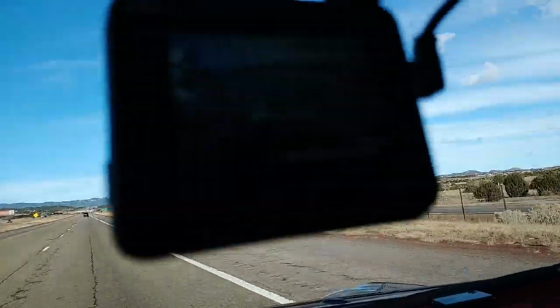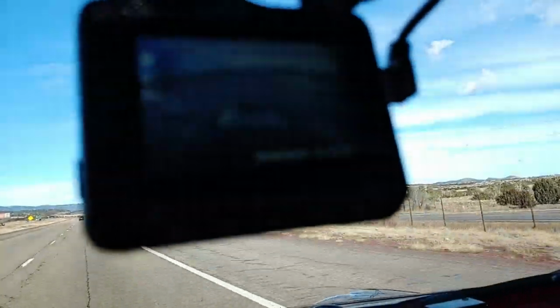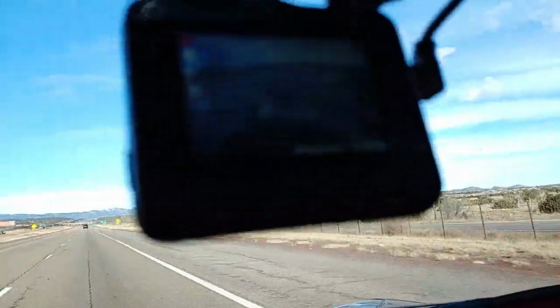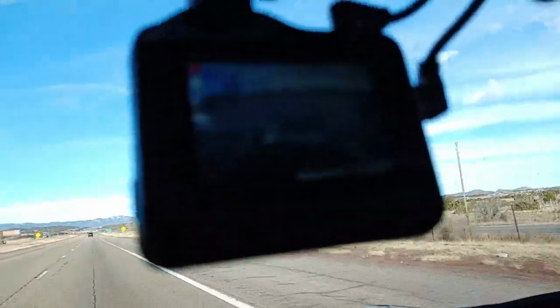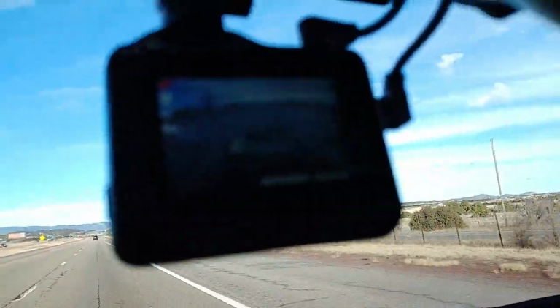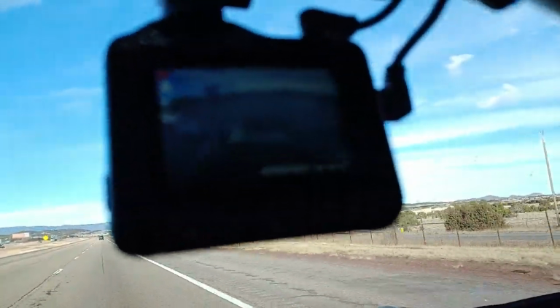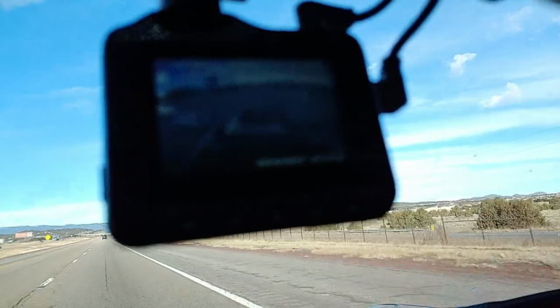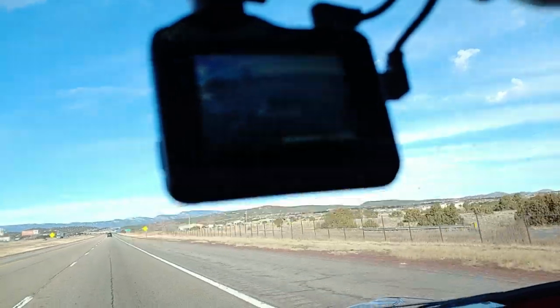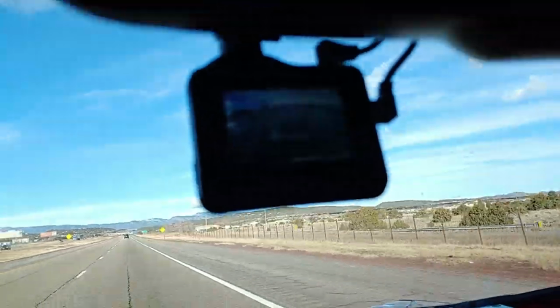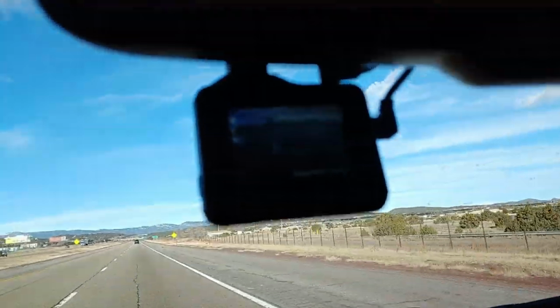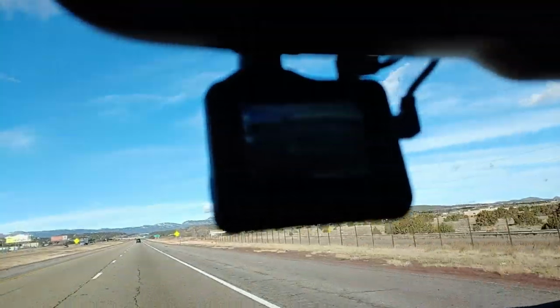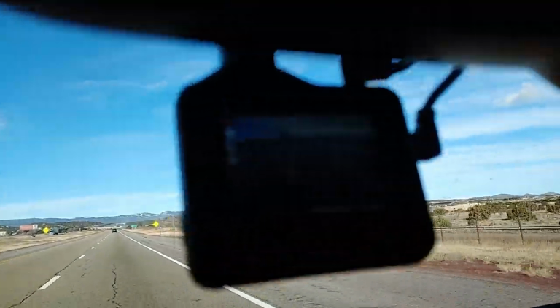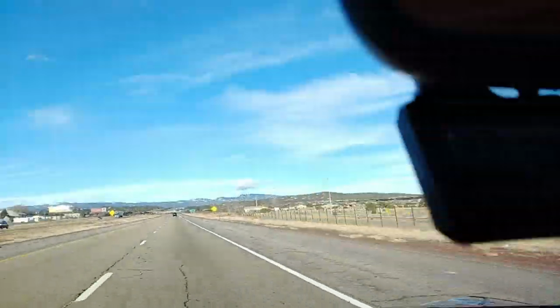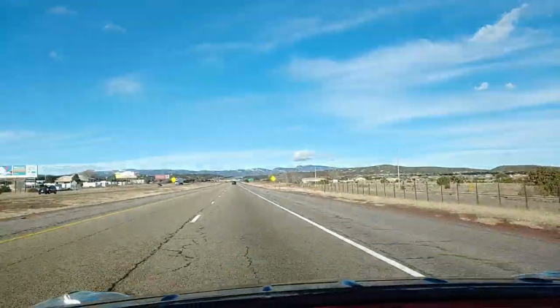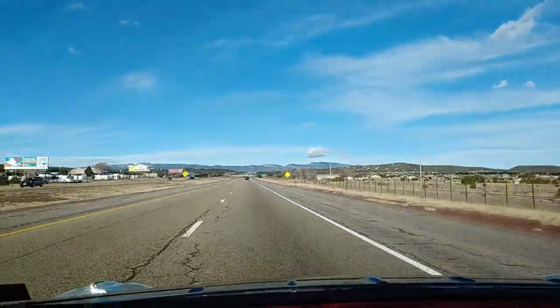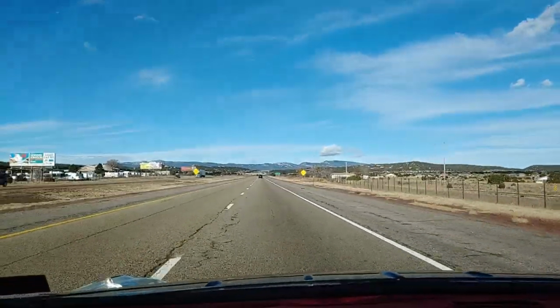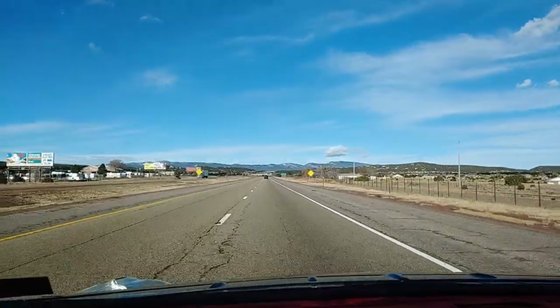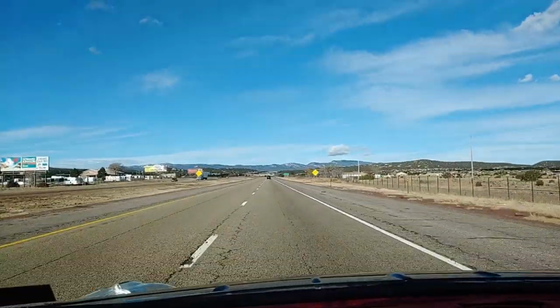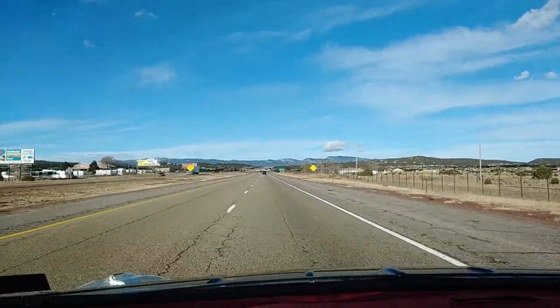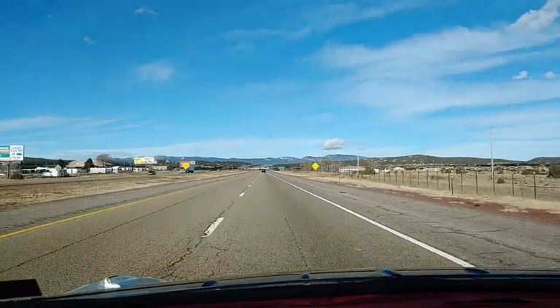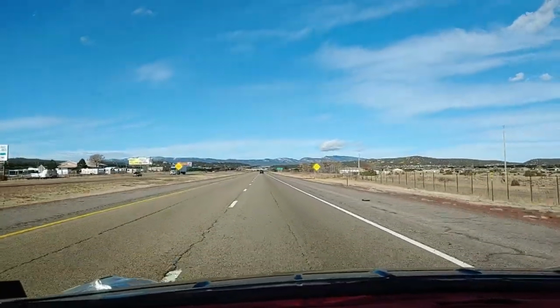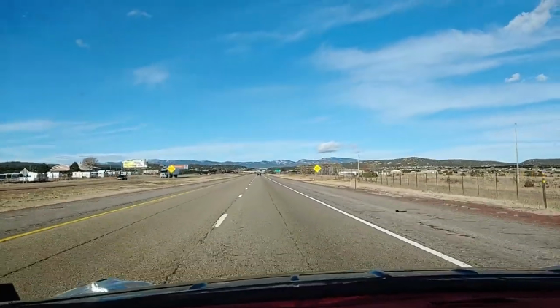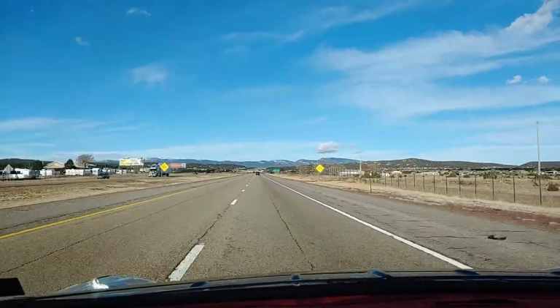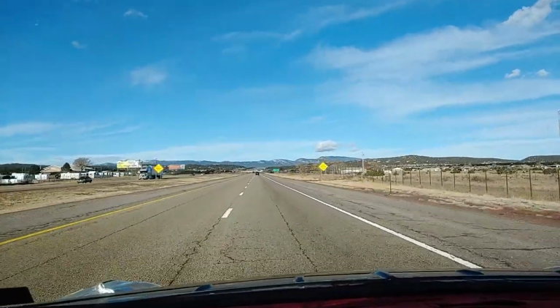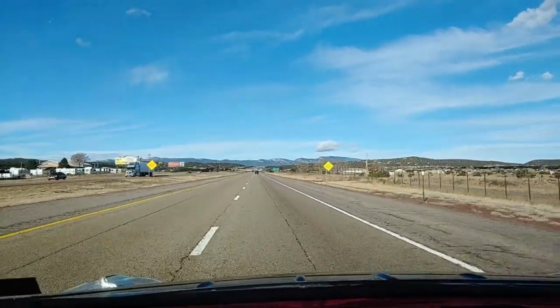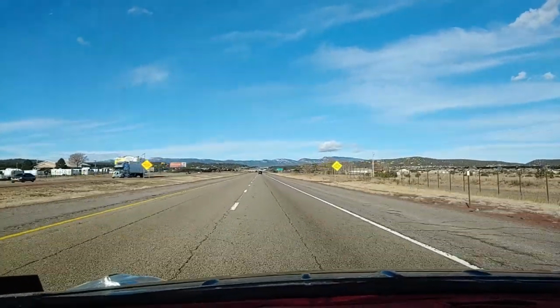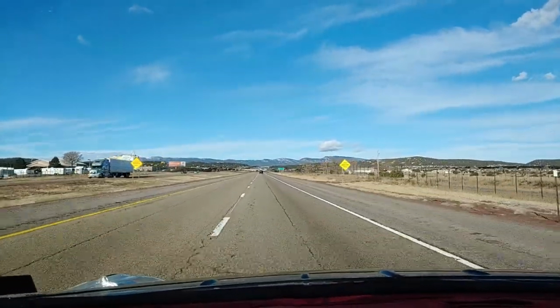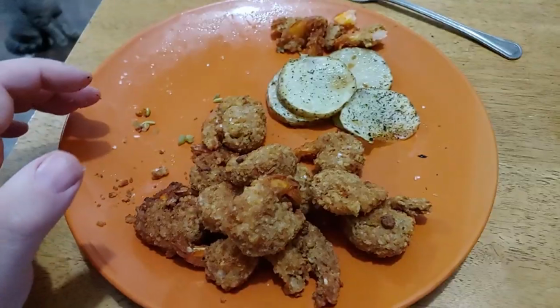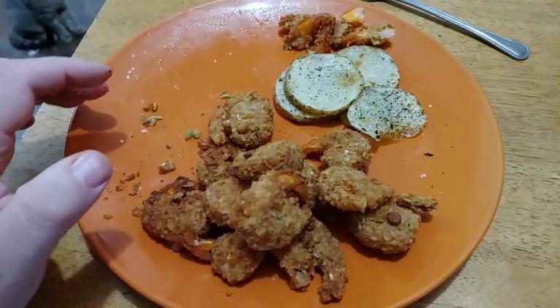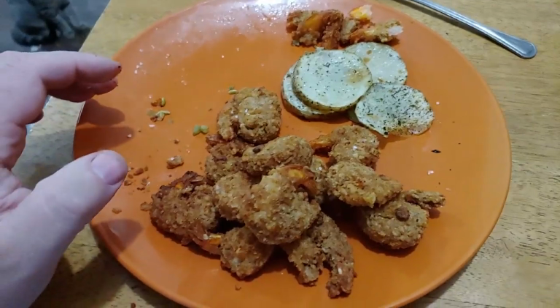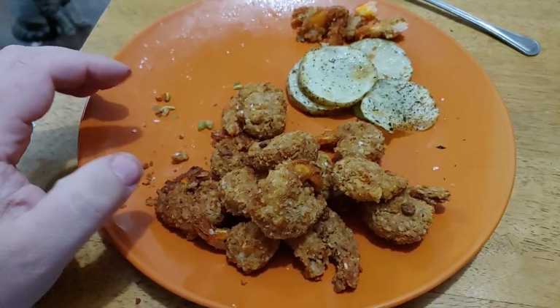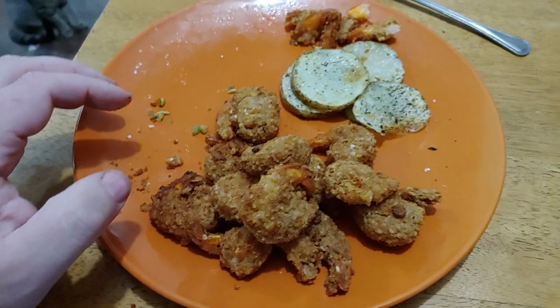Certainly a beautiful morning on the way into Albuquerque today. Got the trailer behind the car — you probably can't see that — we're on our way.